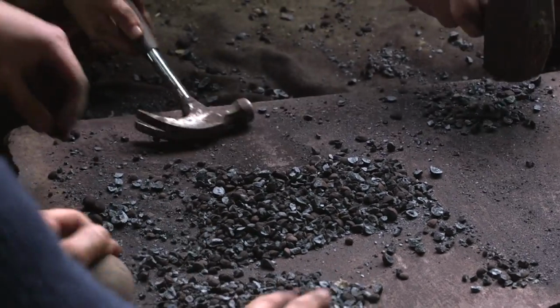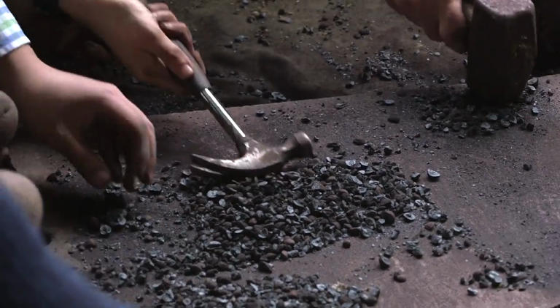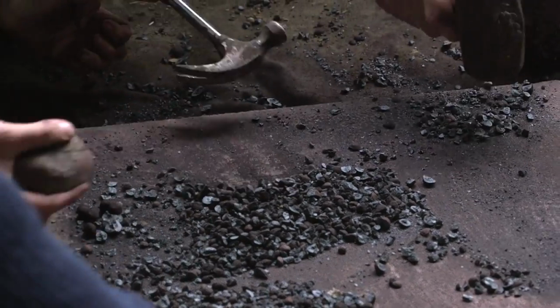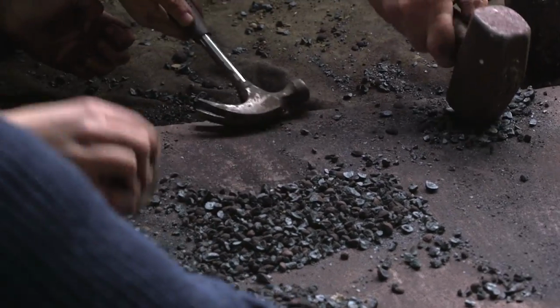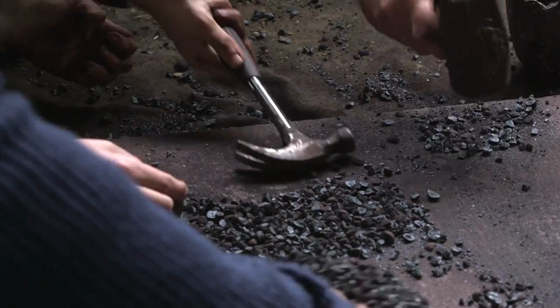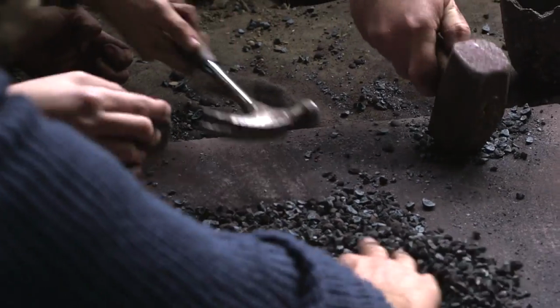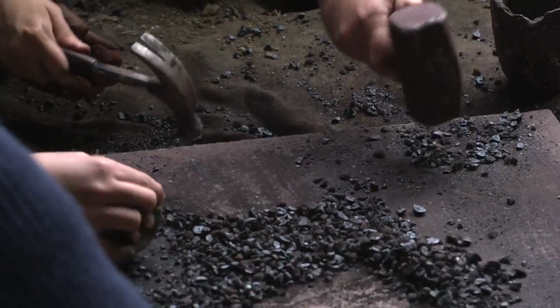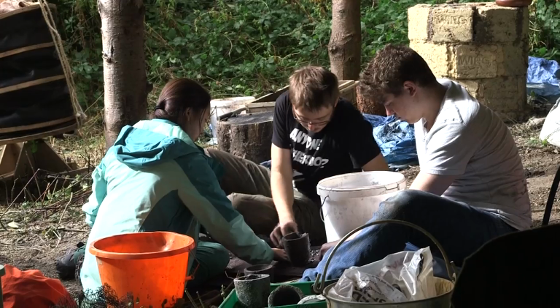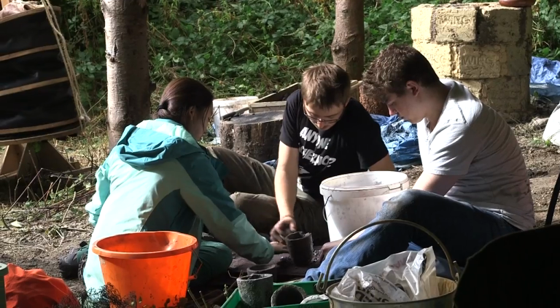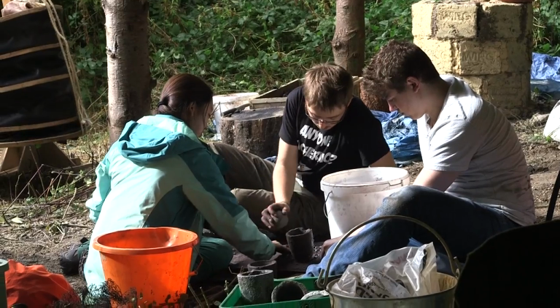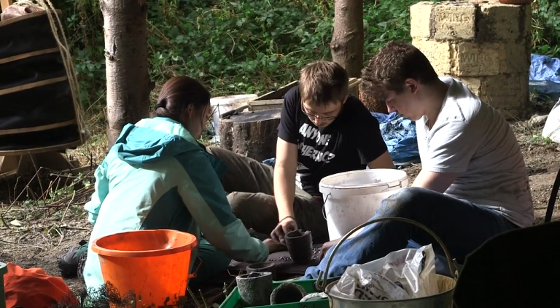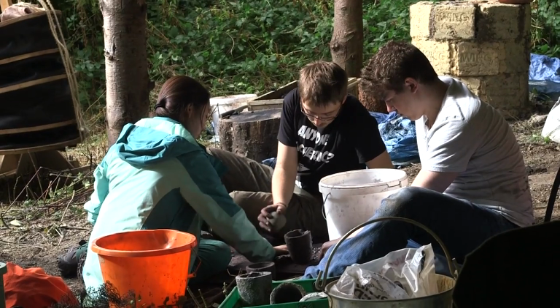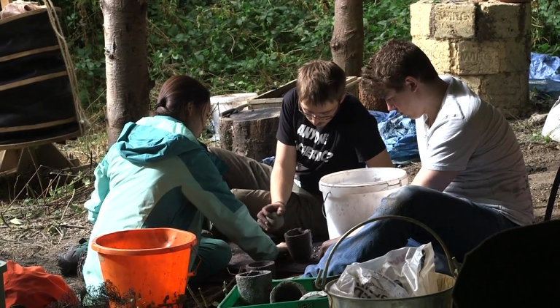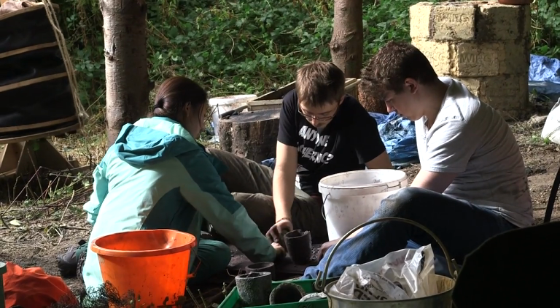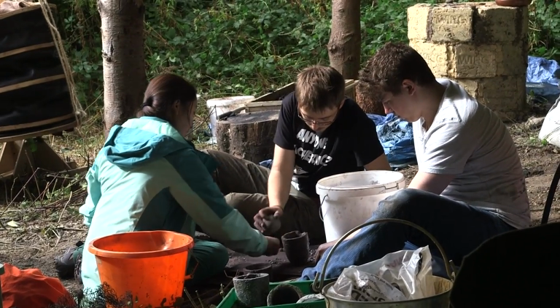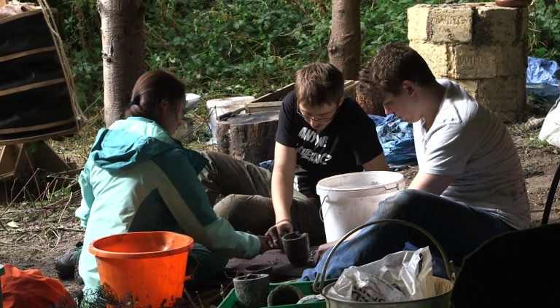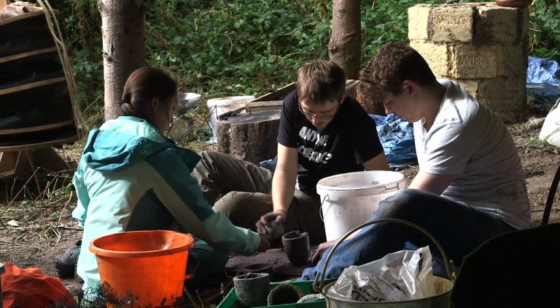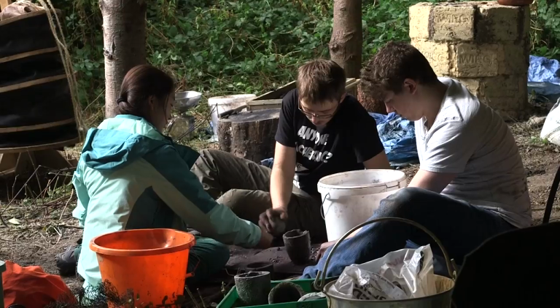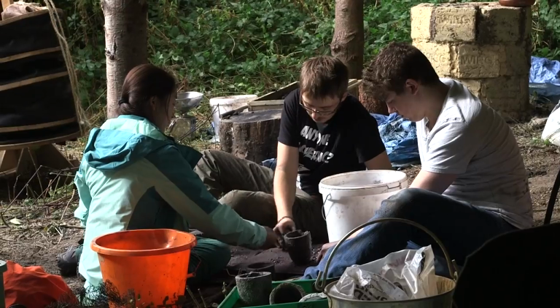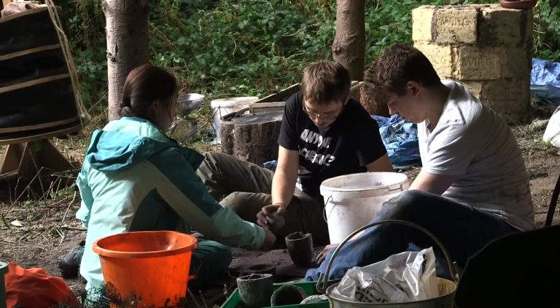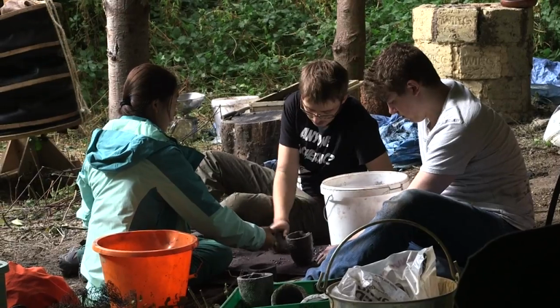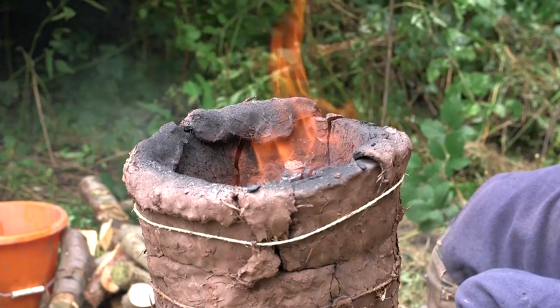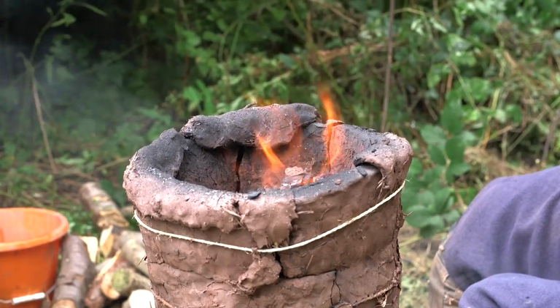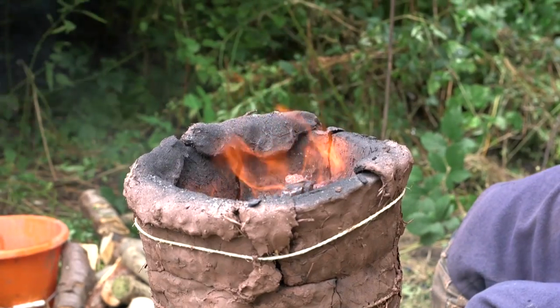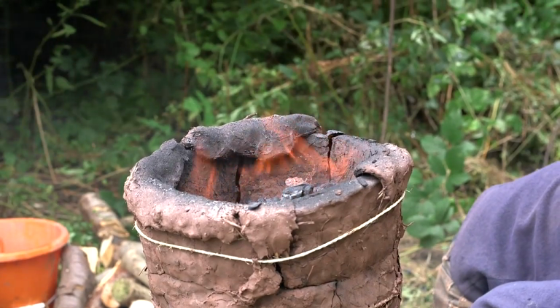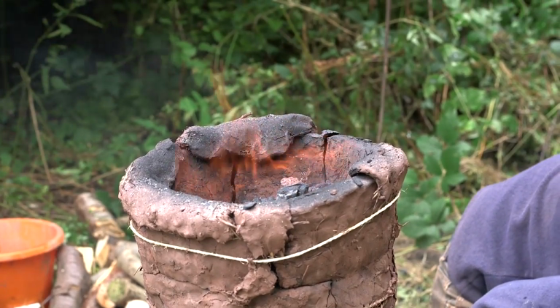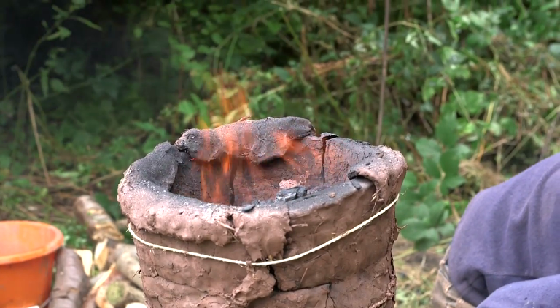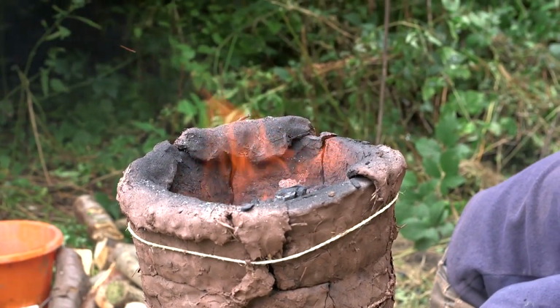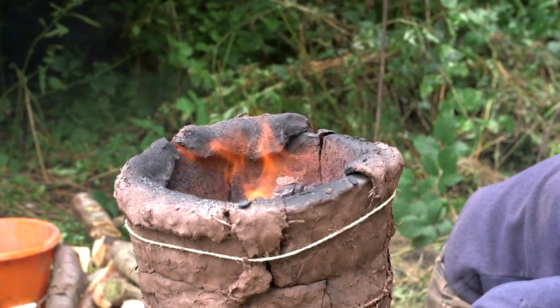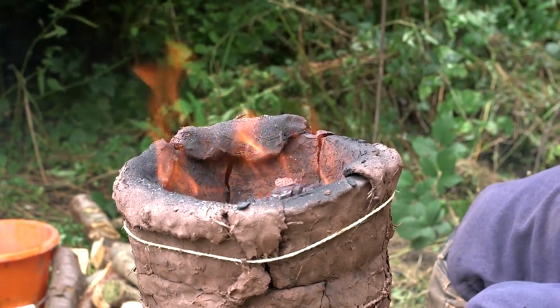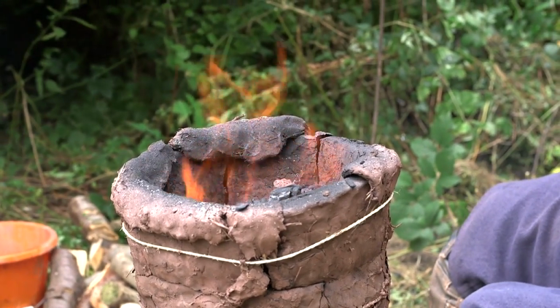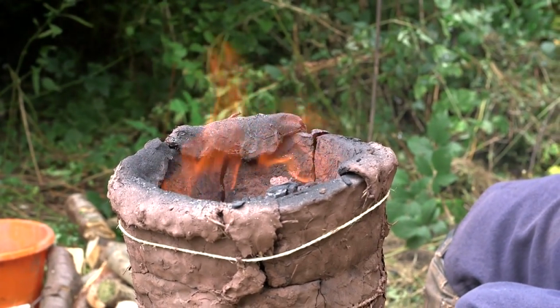So we're just crushing up some iron ore, getting it ready to put into the furnace to smelt it.